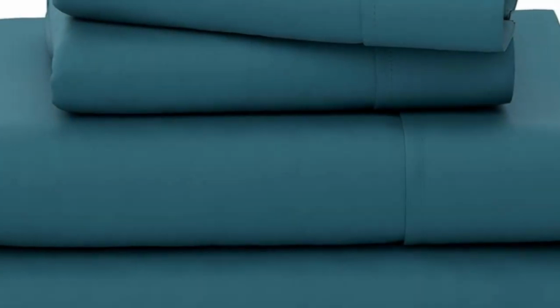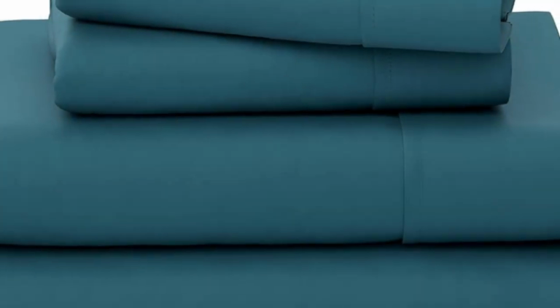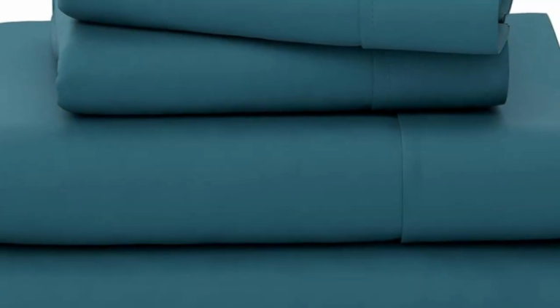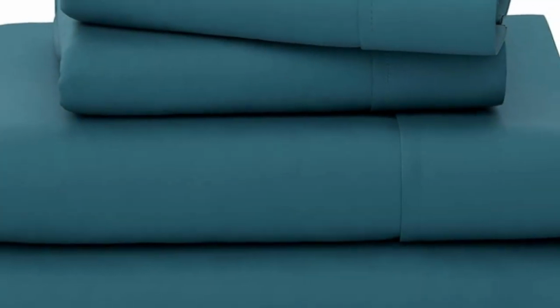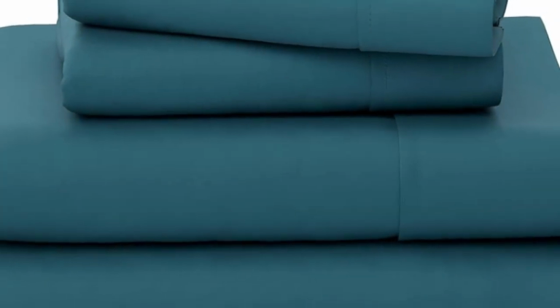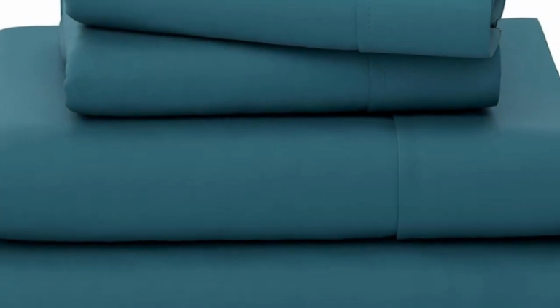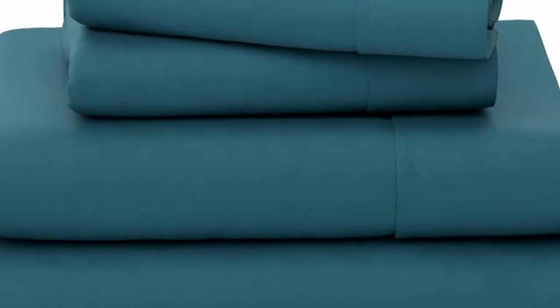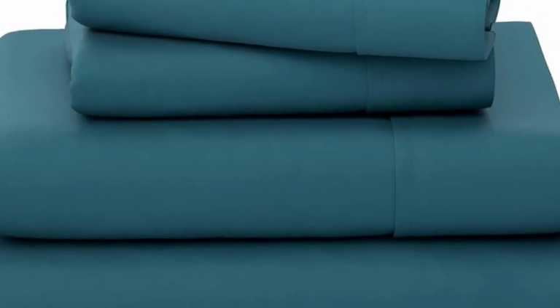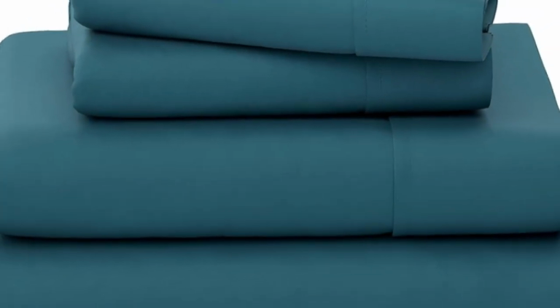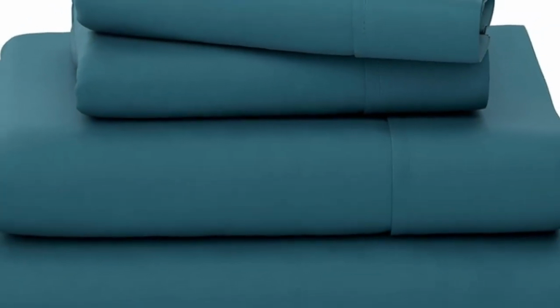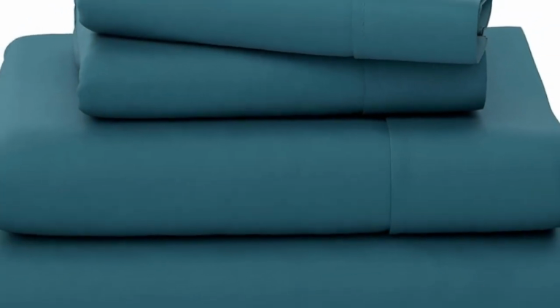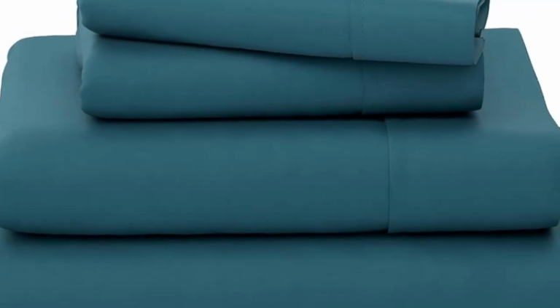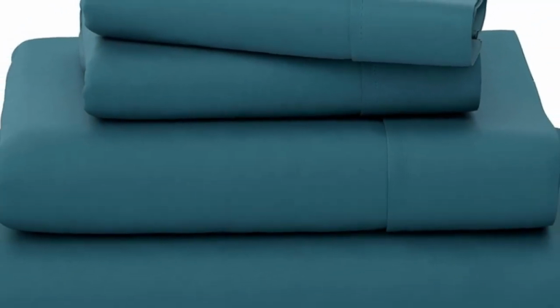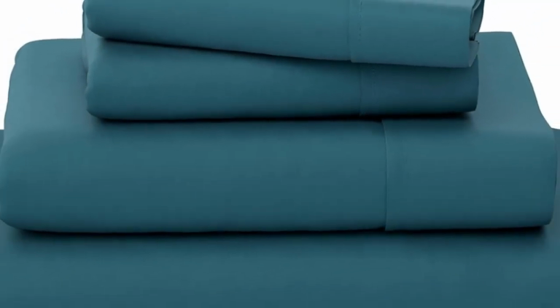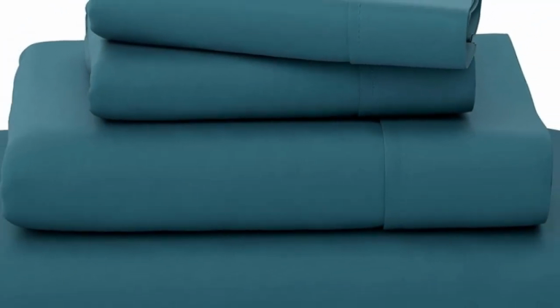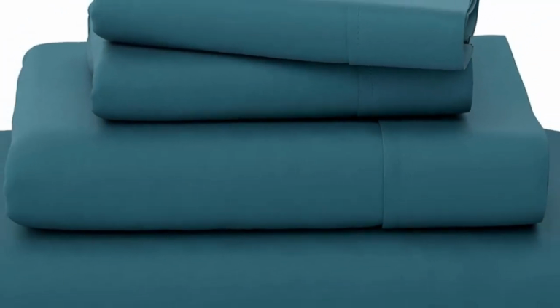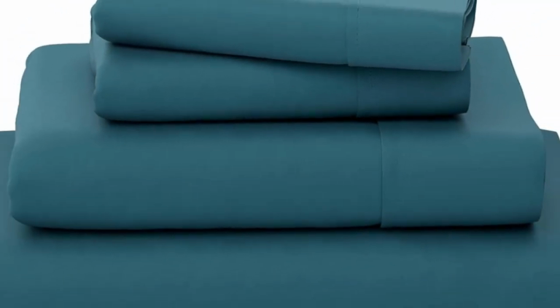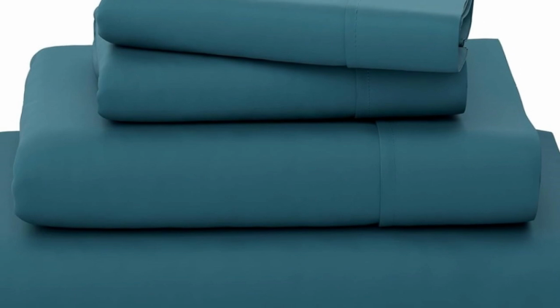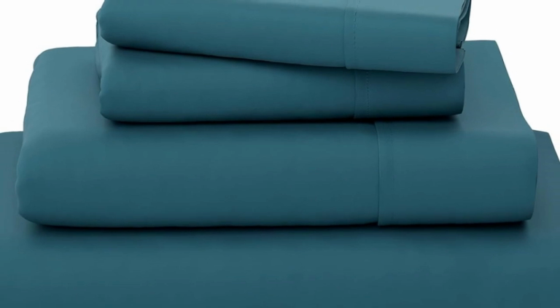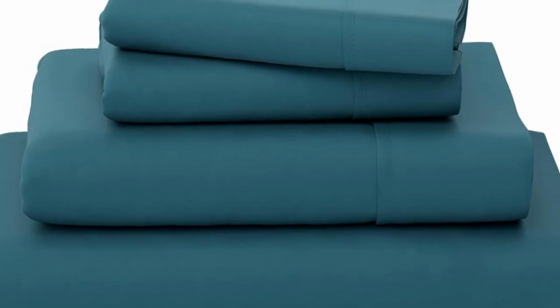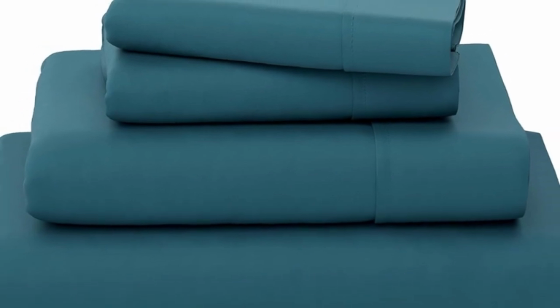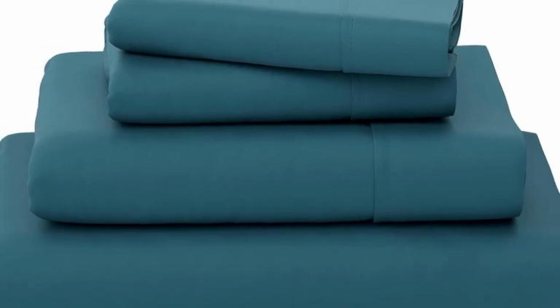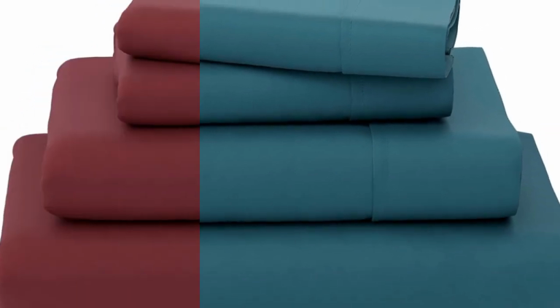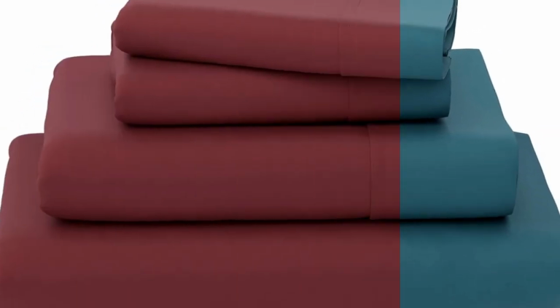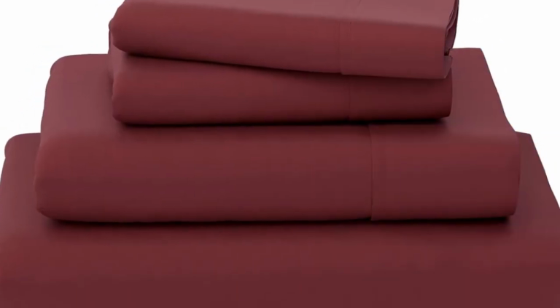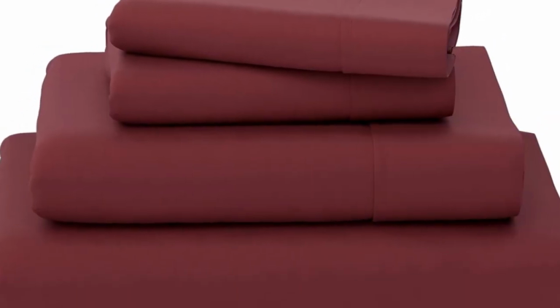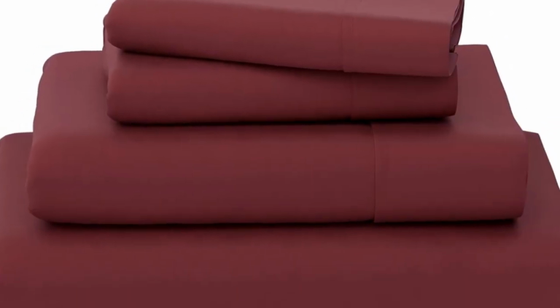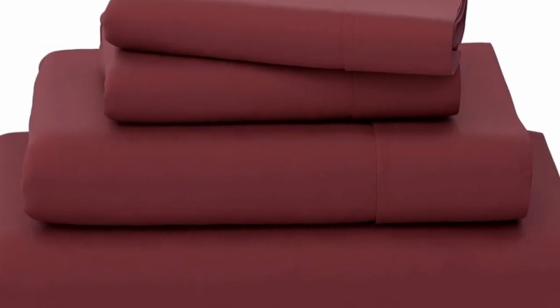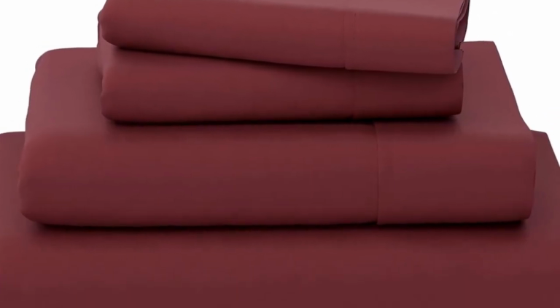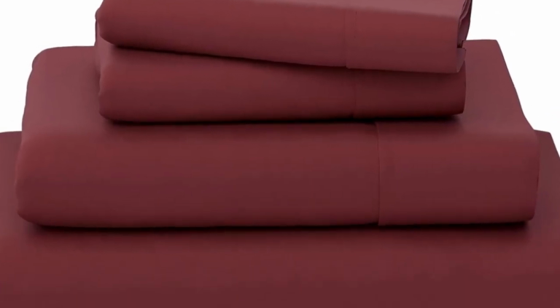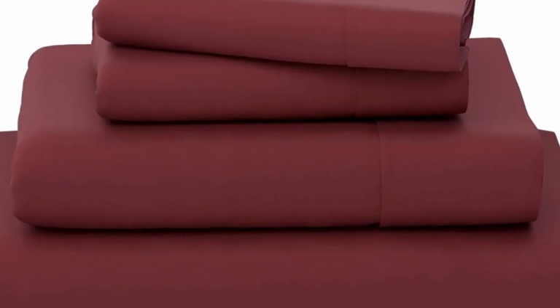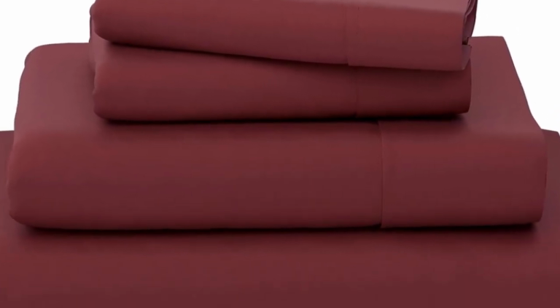Out of the packaging, these sheets were soft to the touch, without any visible defects.